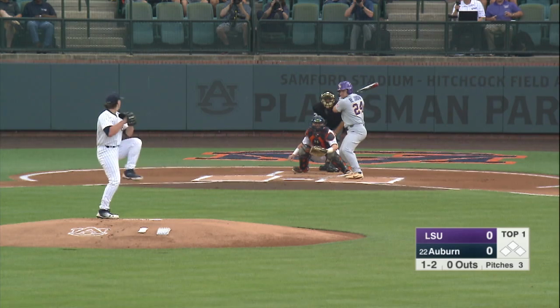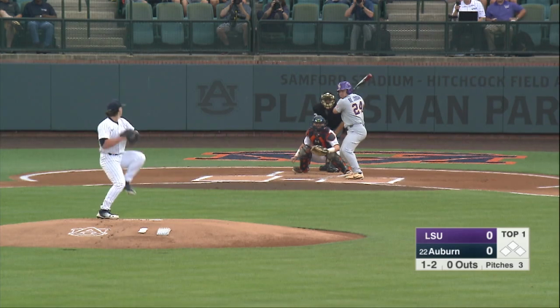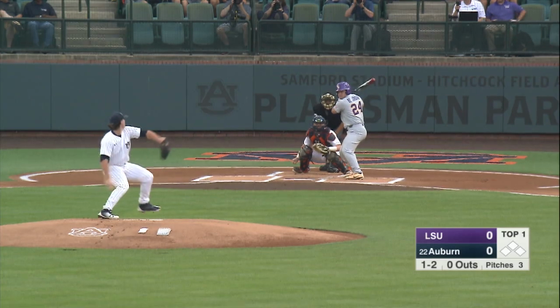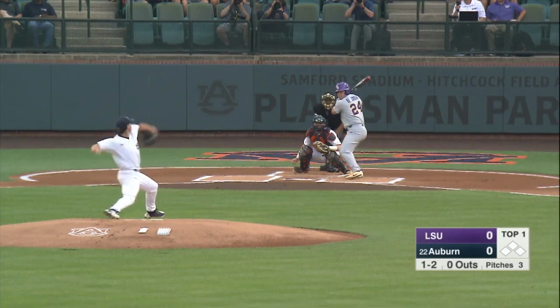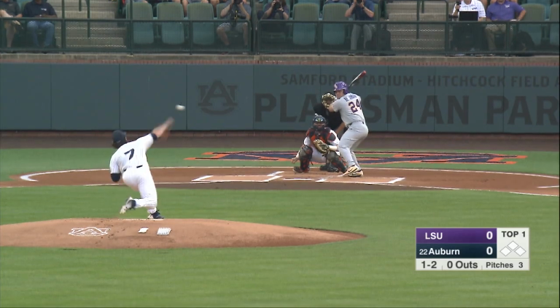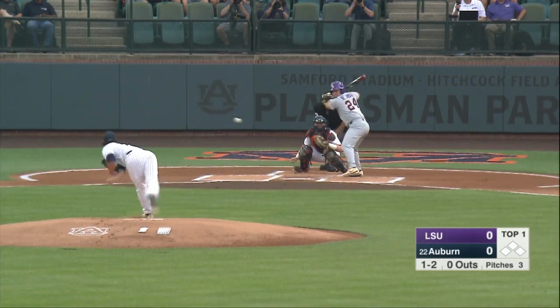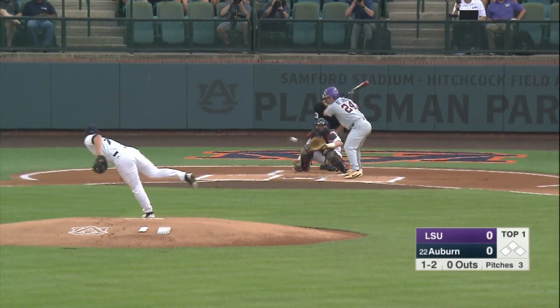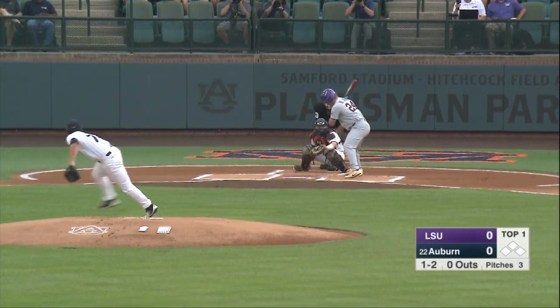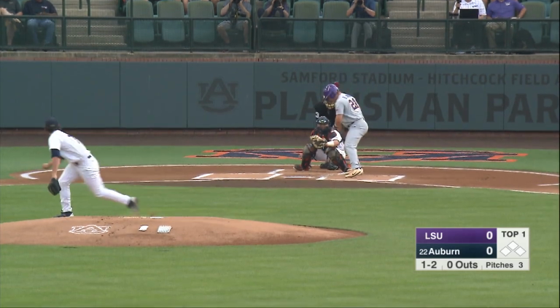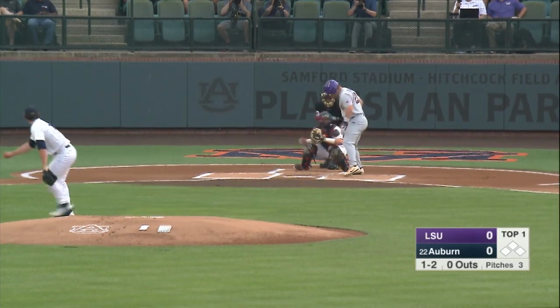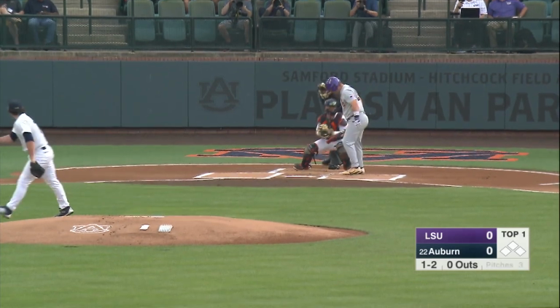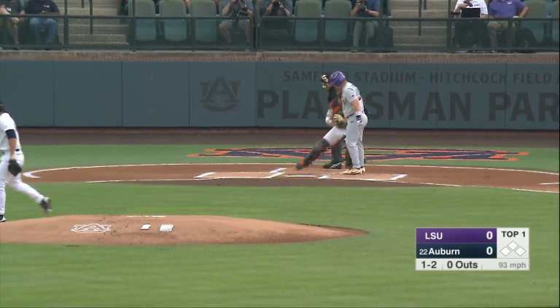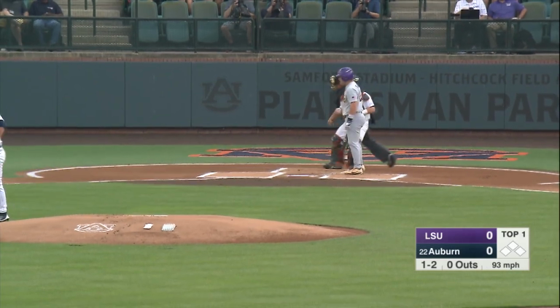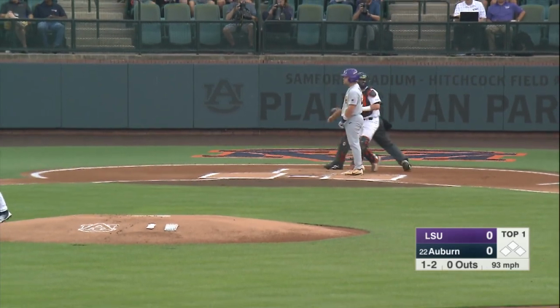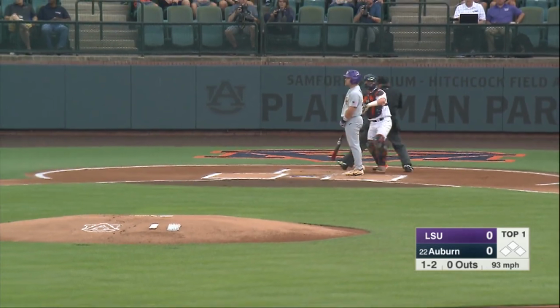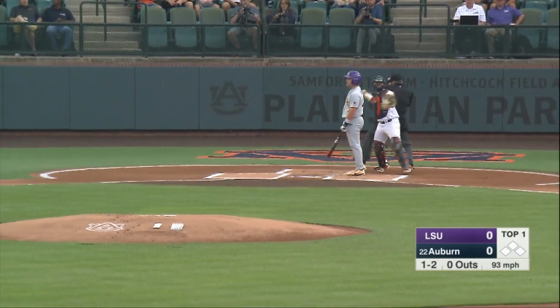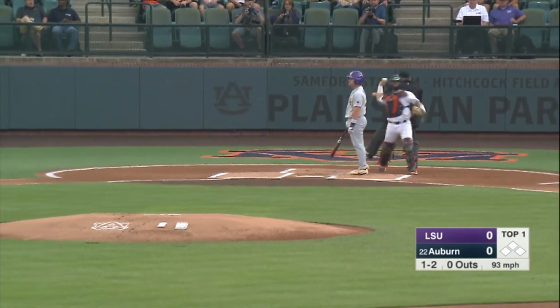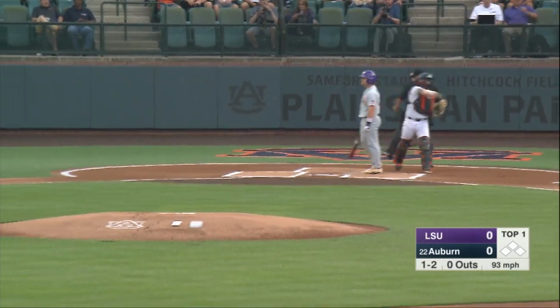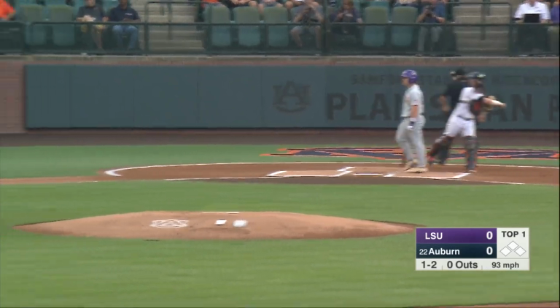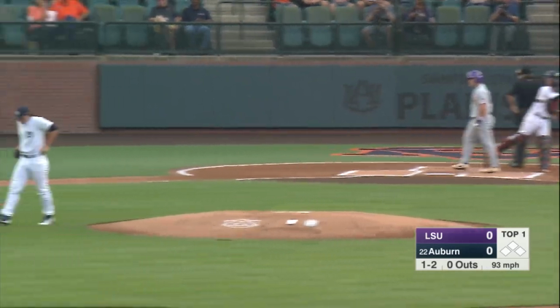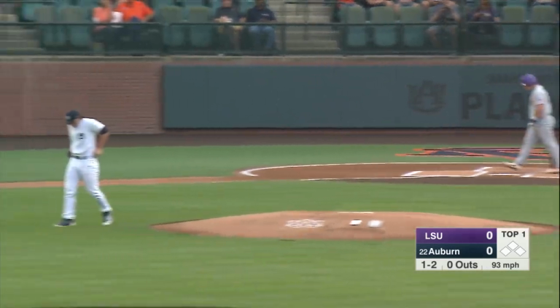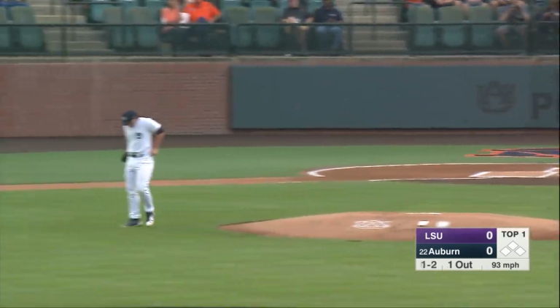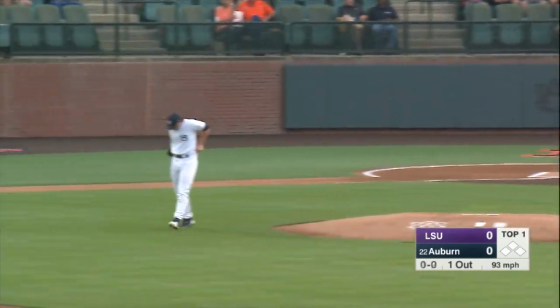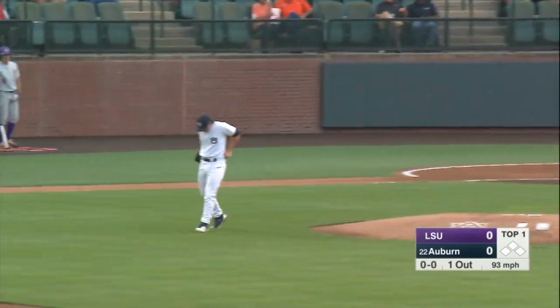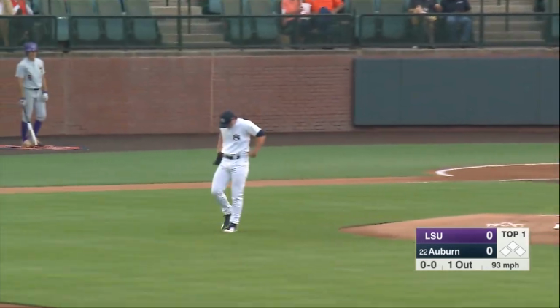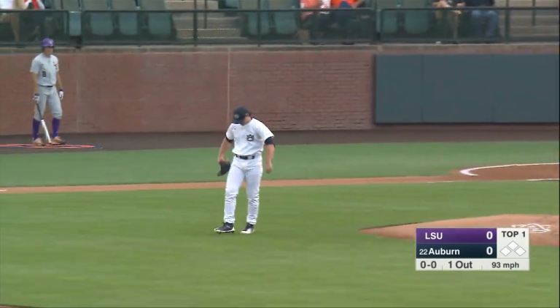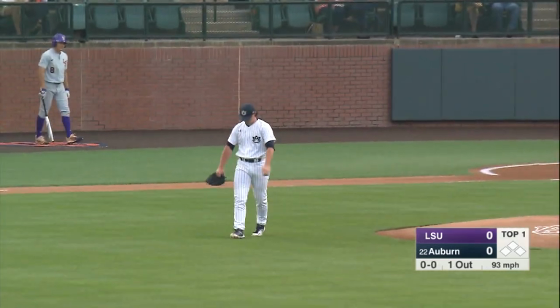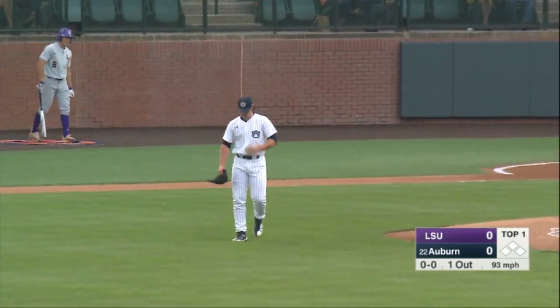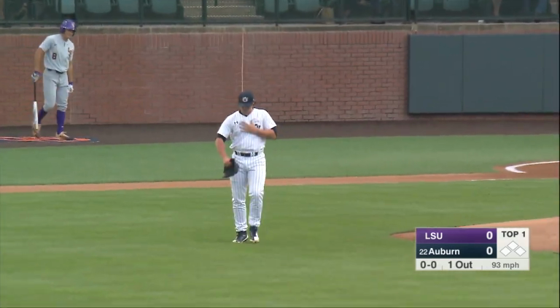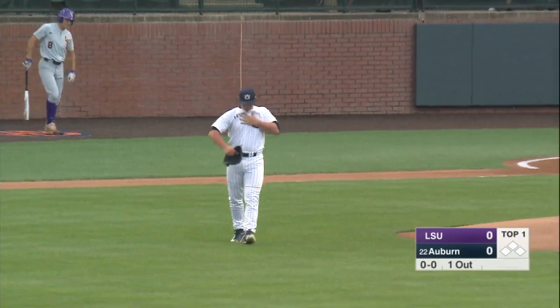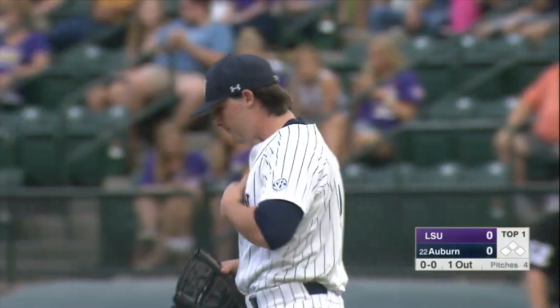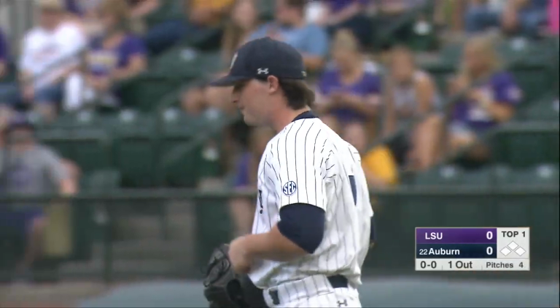Here's the 1-2 to Bo Jordan. Strike three called, inside corner with a fastball at 93. One out.